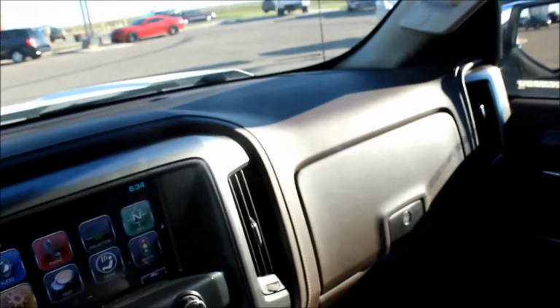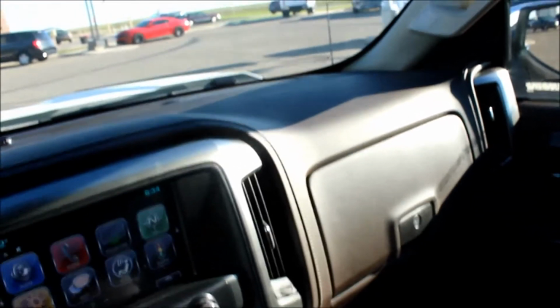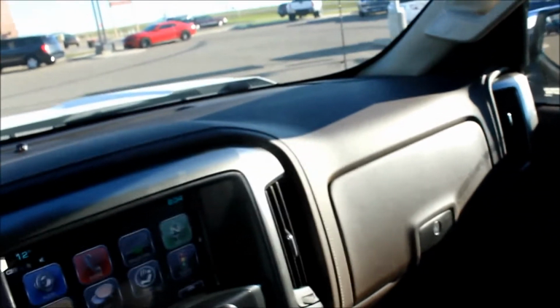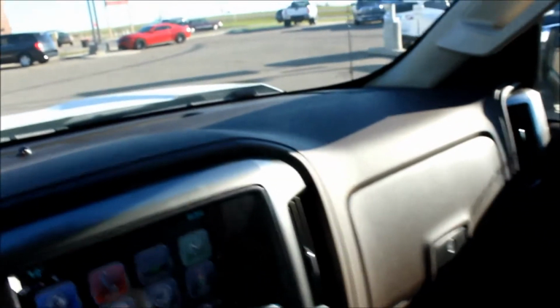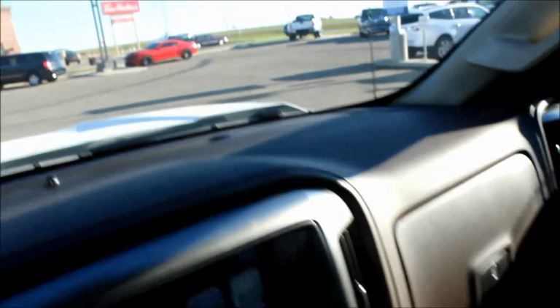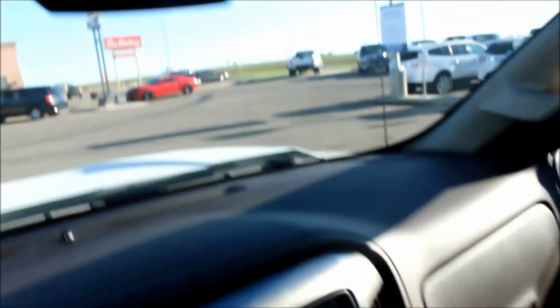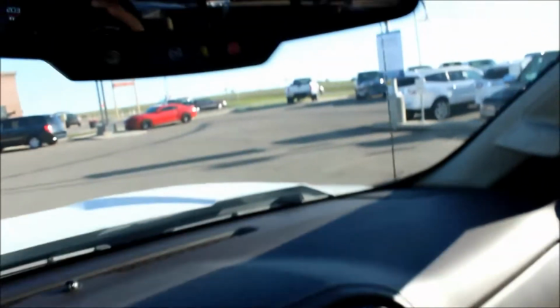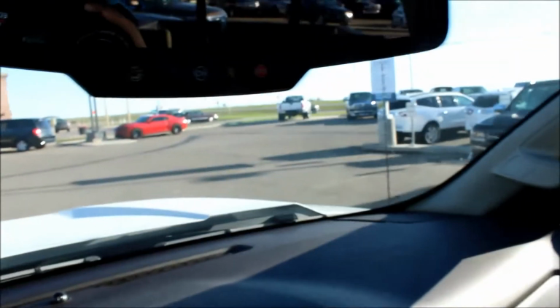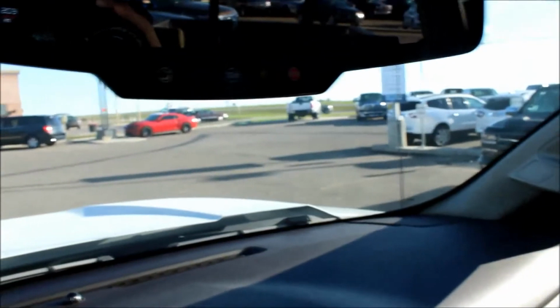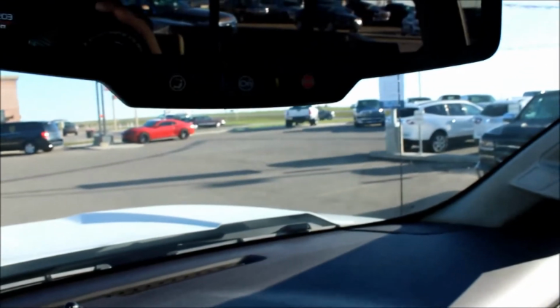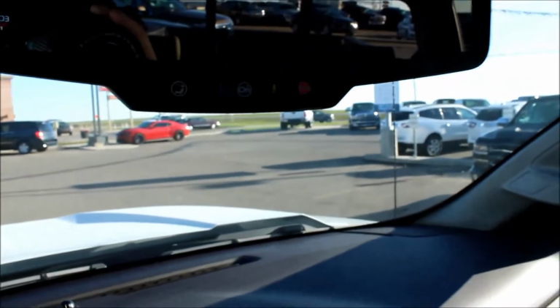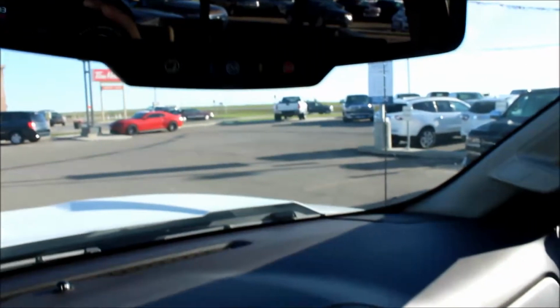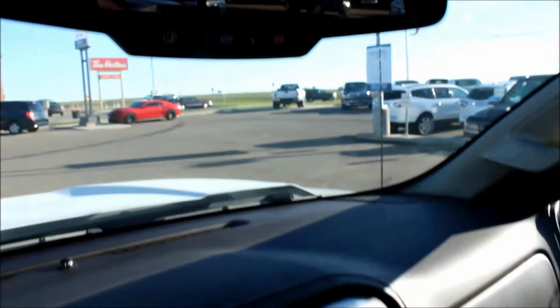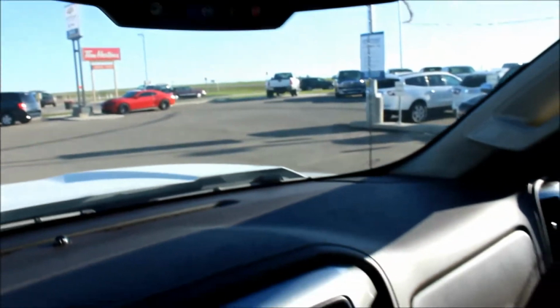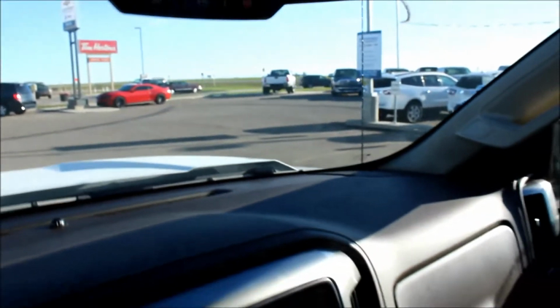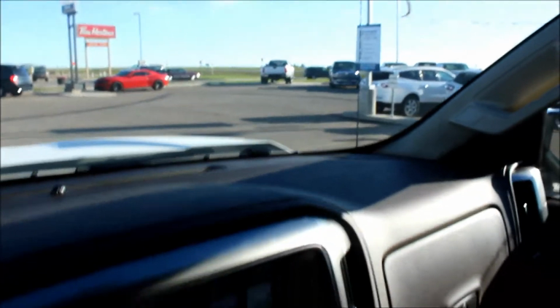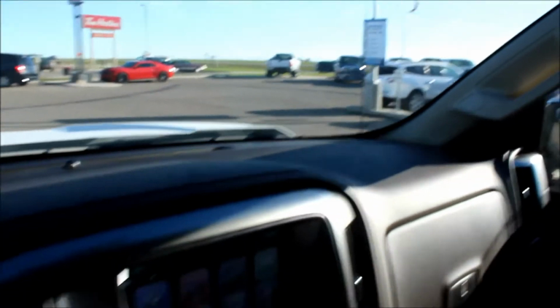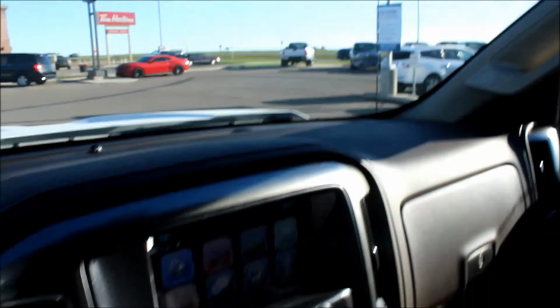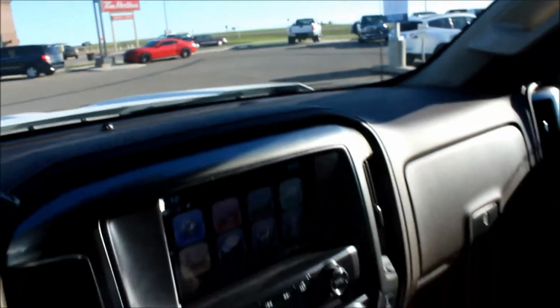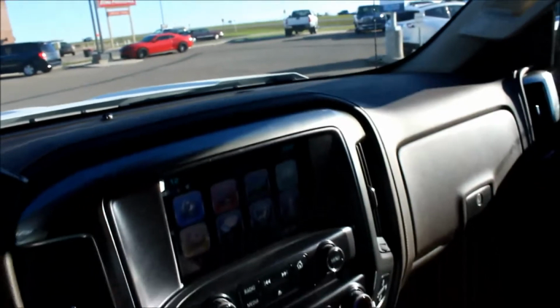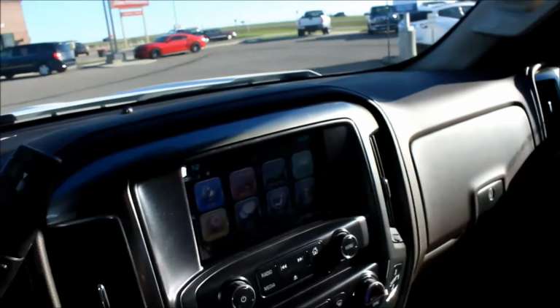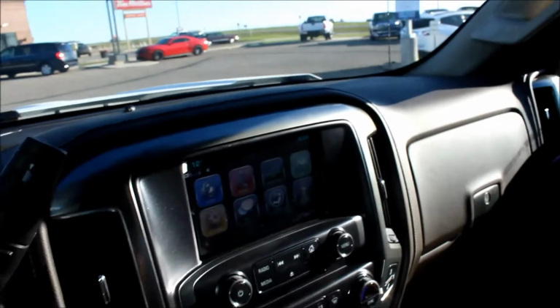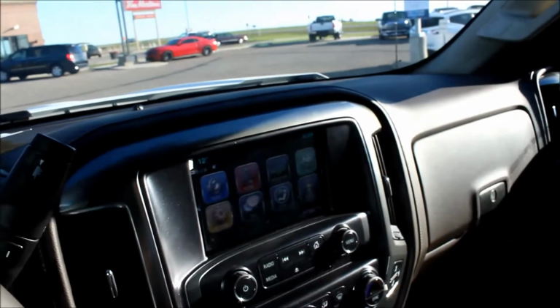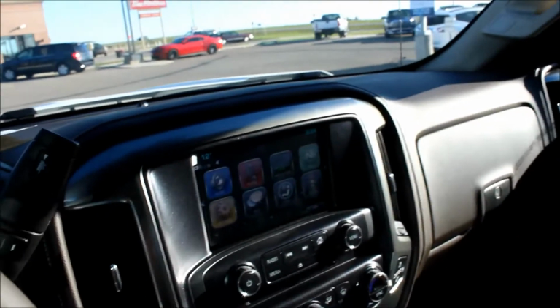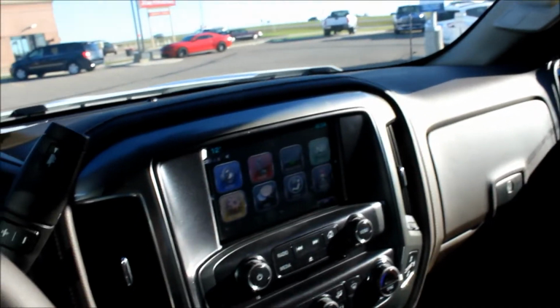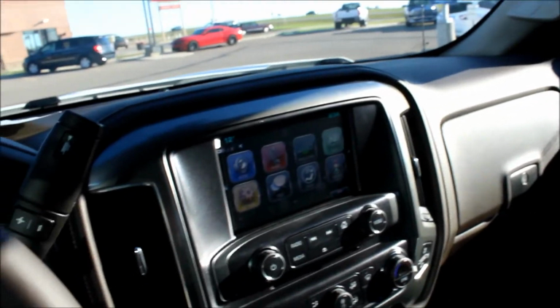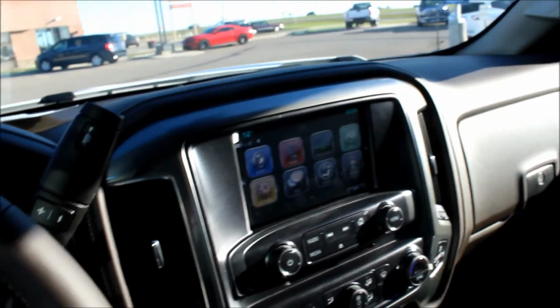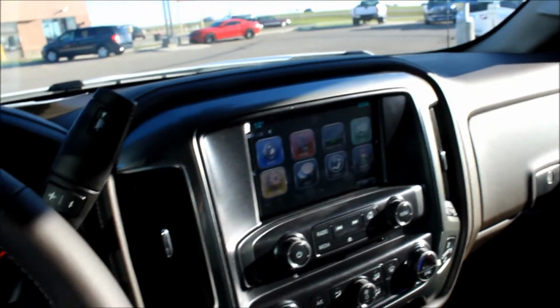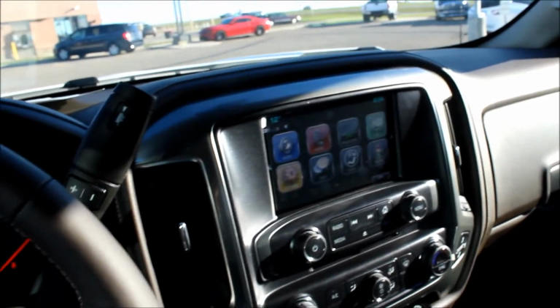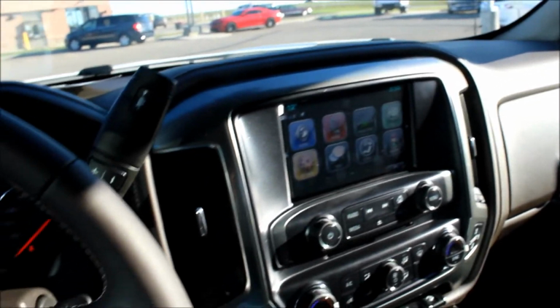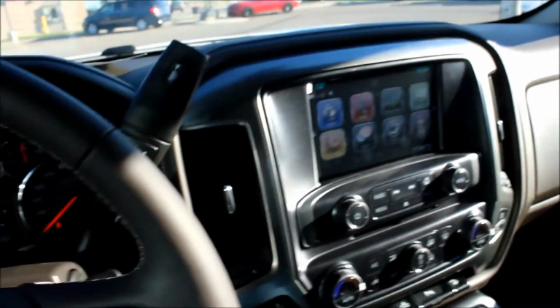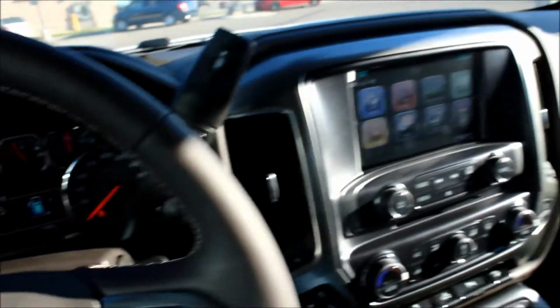This truck also does have OnStar. If you're interested in OnStar, give our YouTube channel a watch — there are a couple of videos that will explain more about it to you.